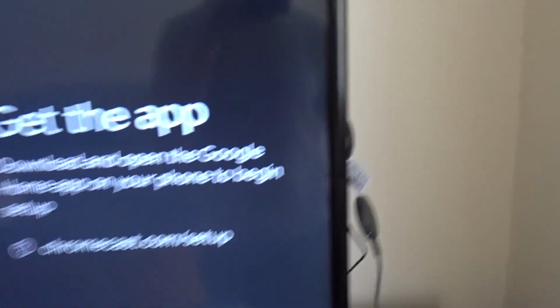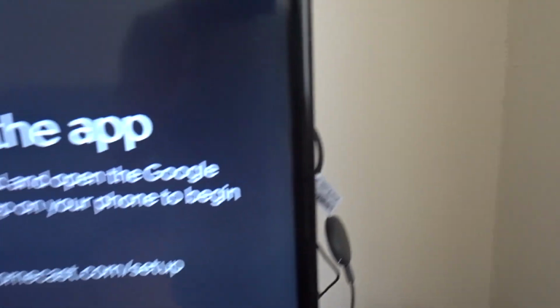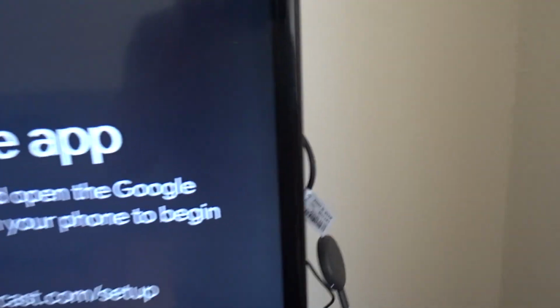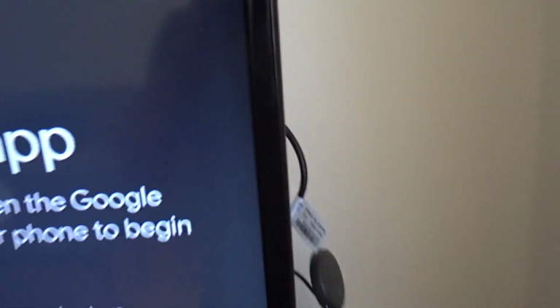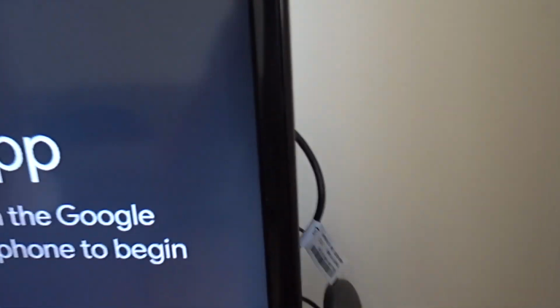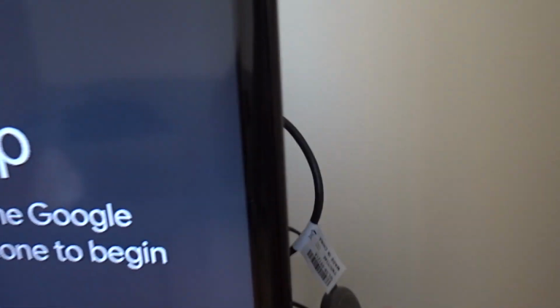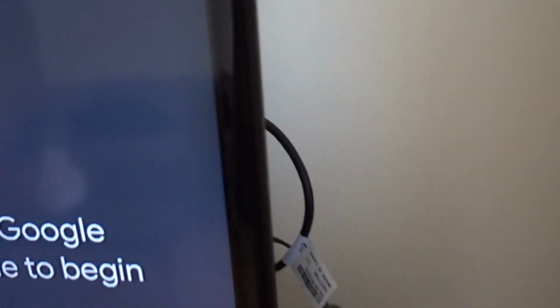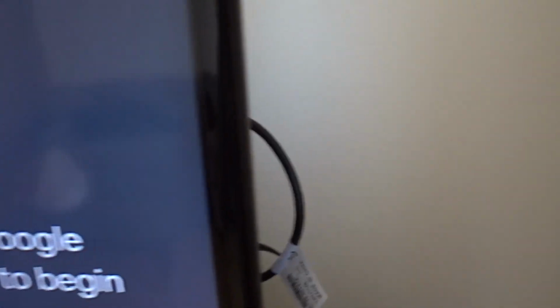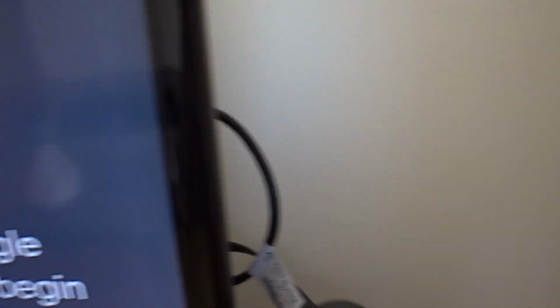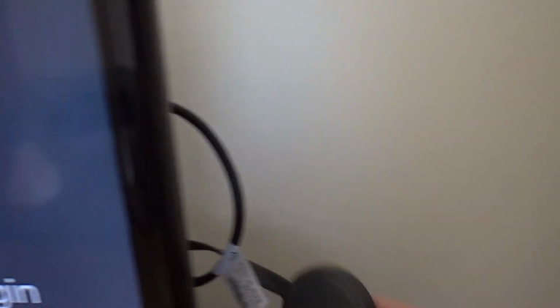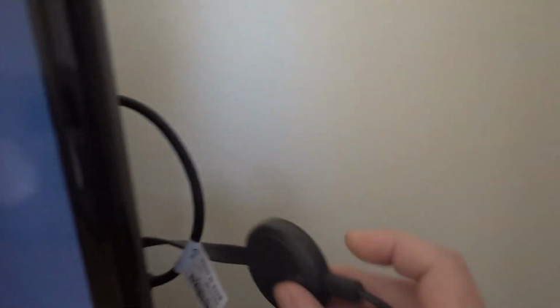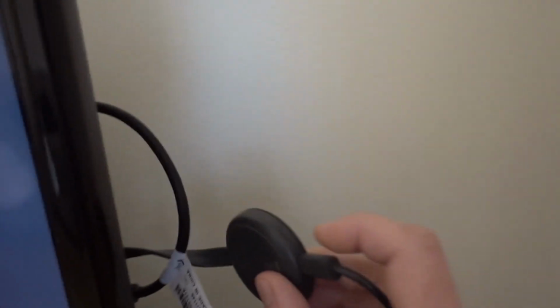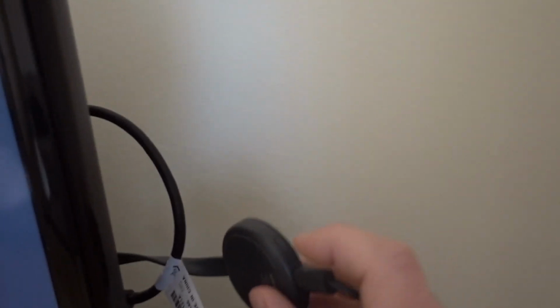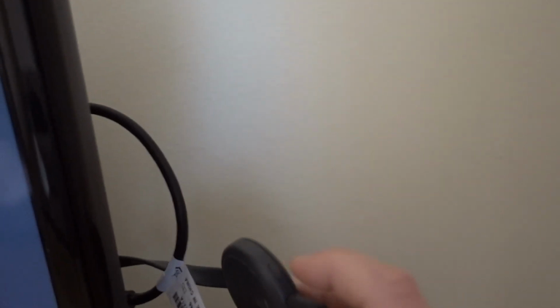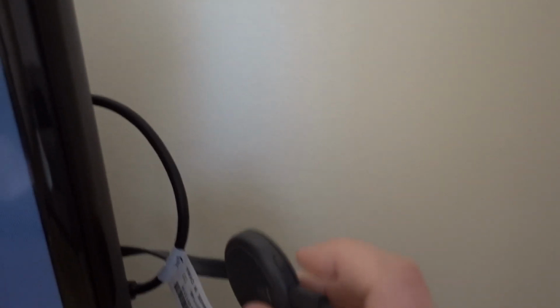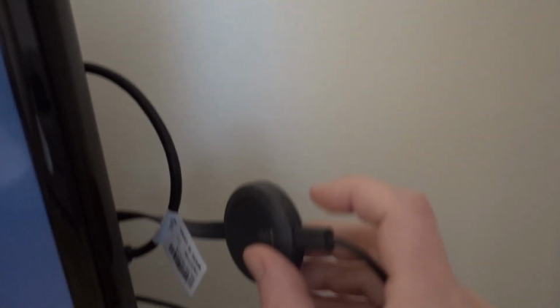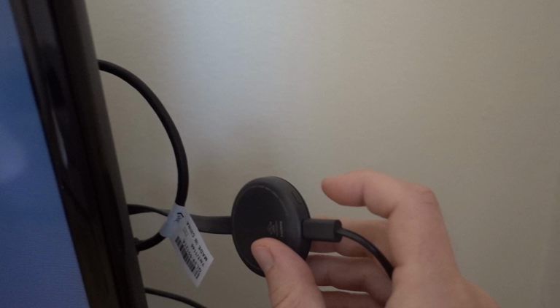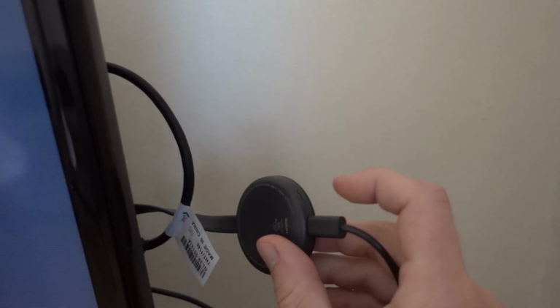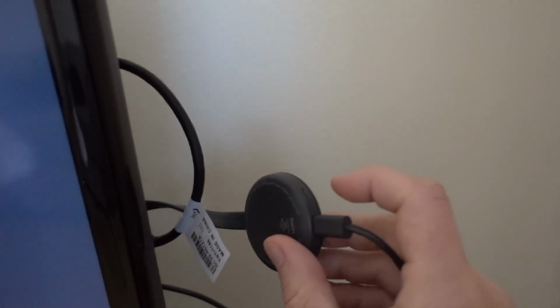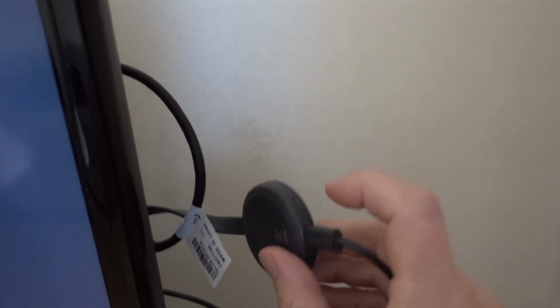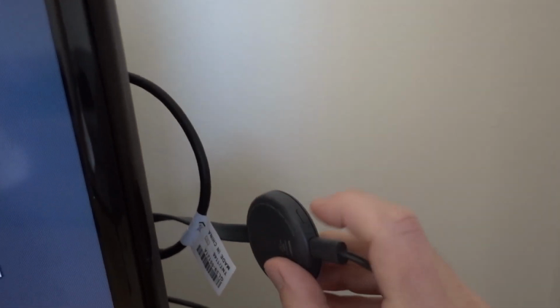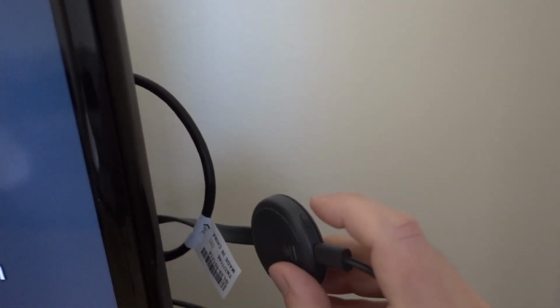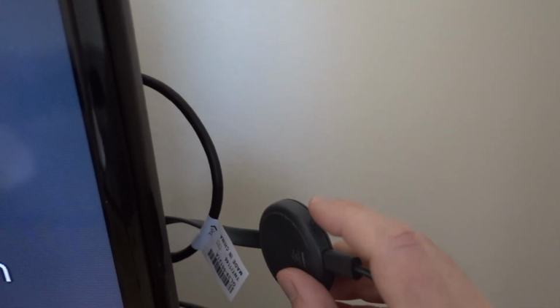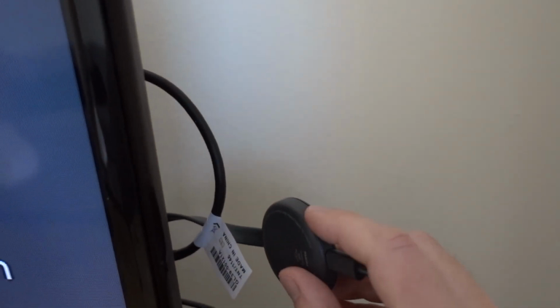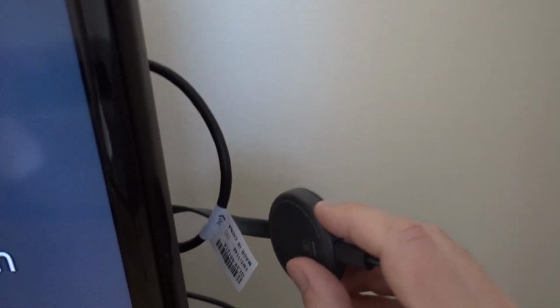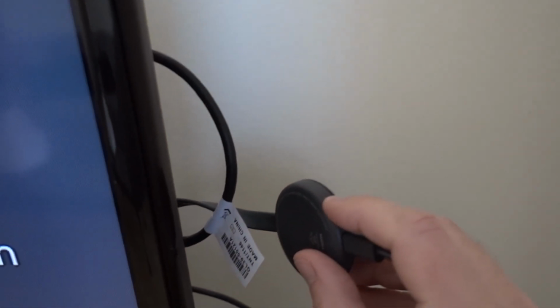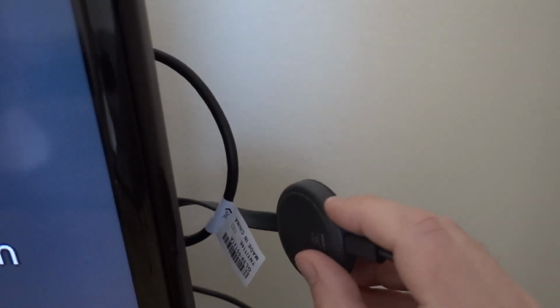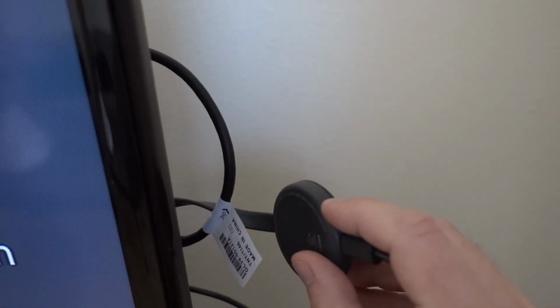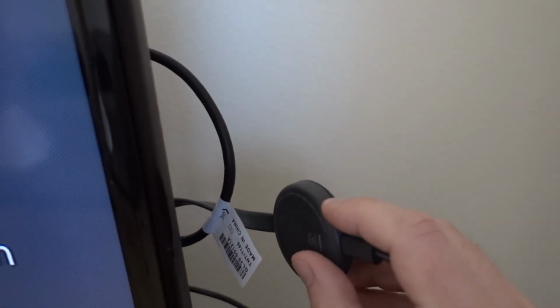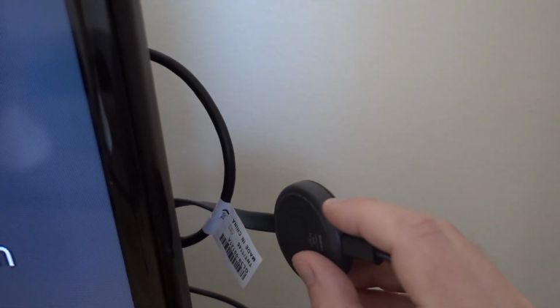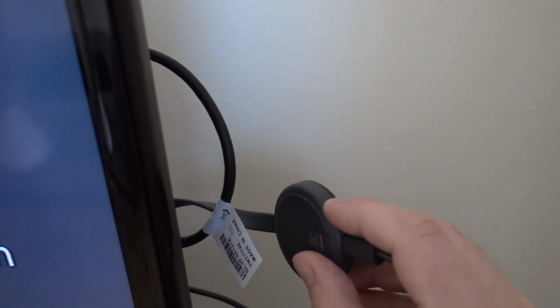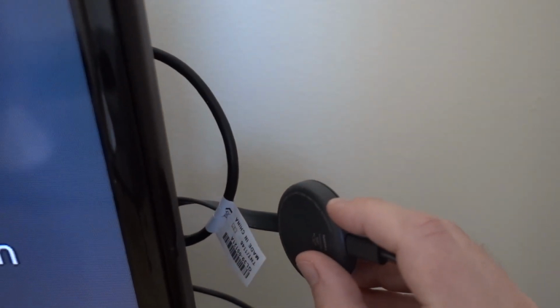First step: reset your Chromecast. This is a Gen 3 Chromecast. Press and hold the button here to reset.